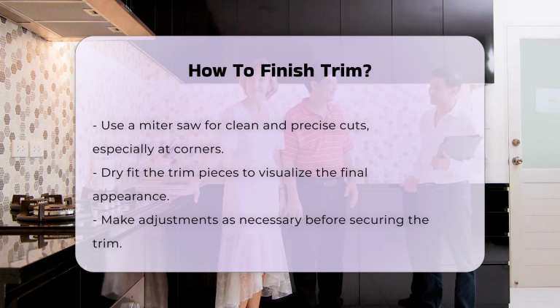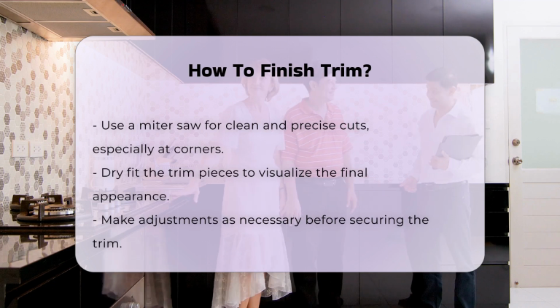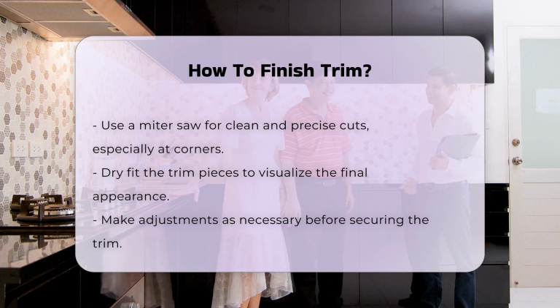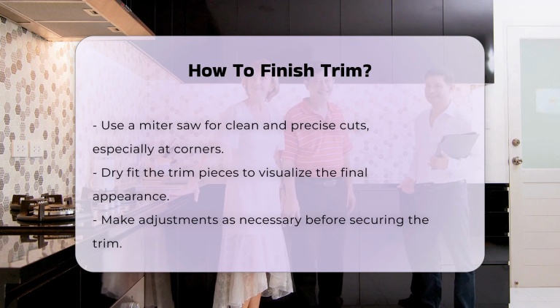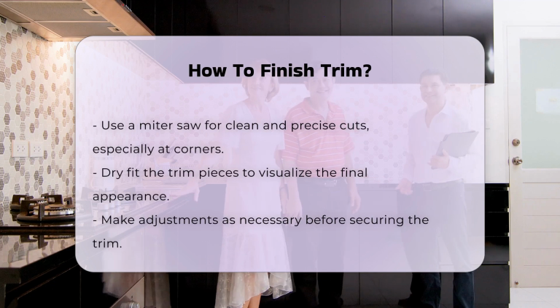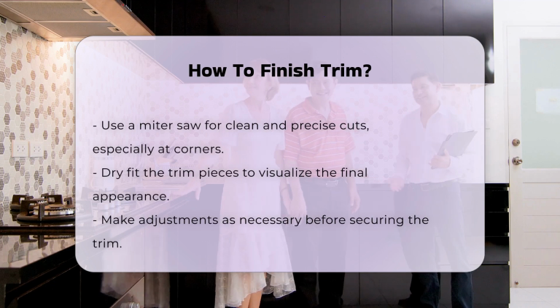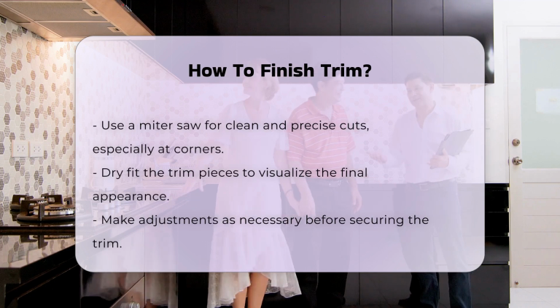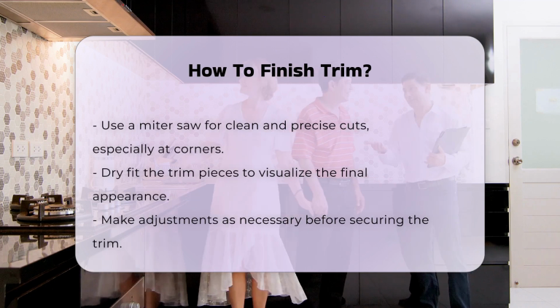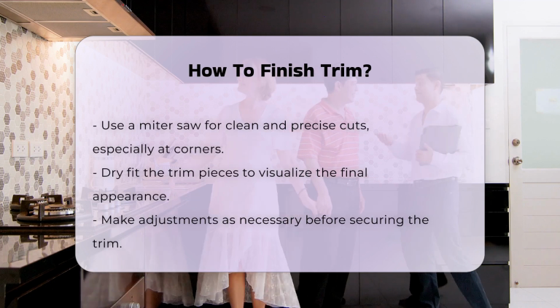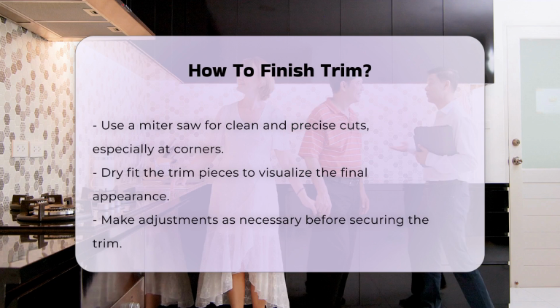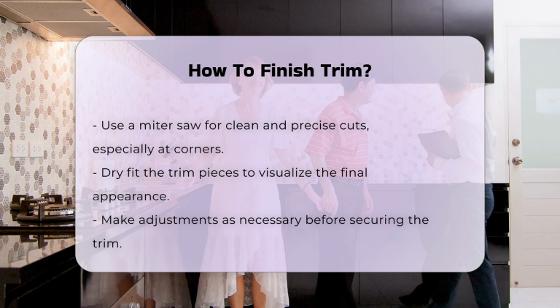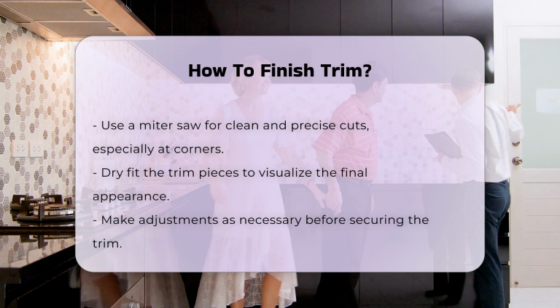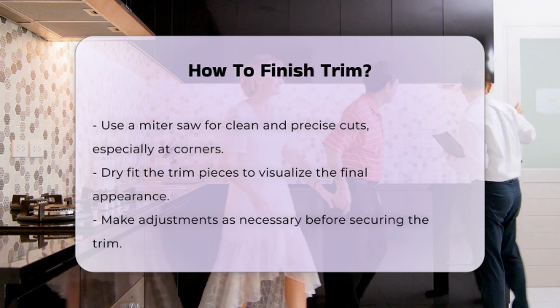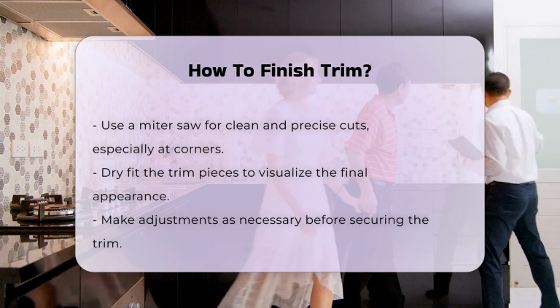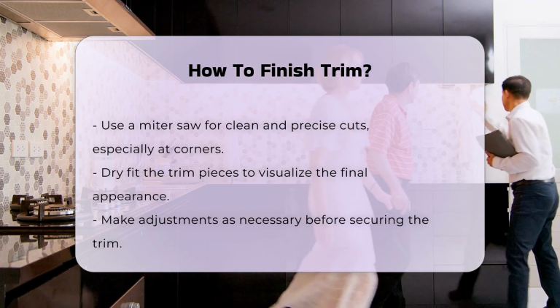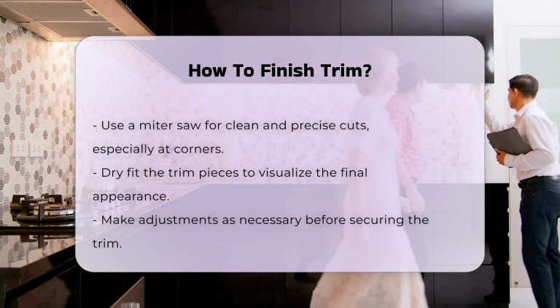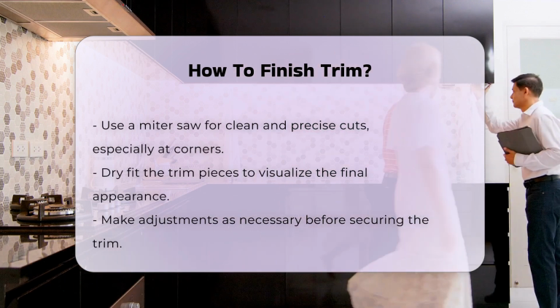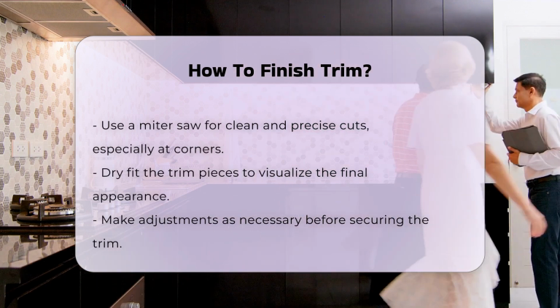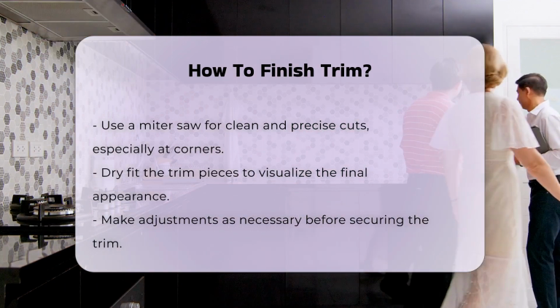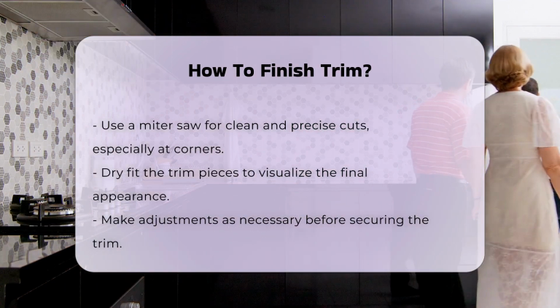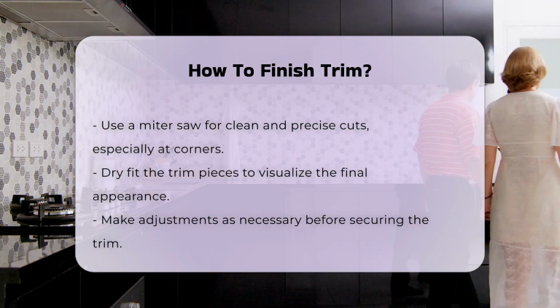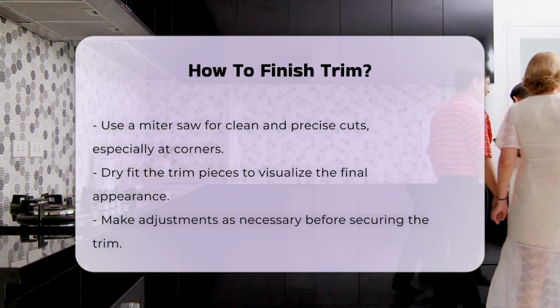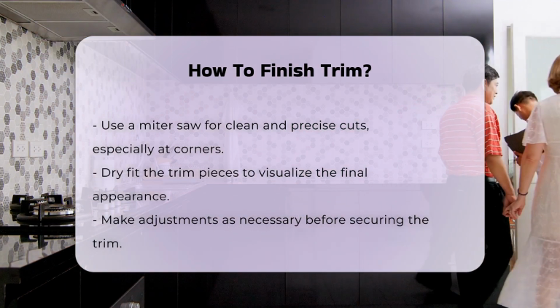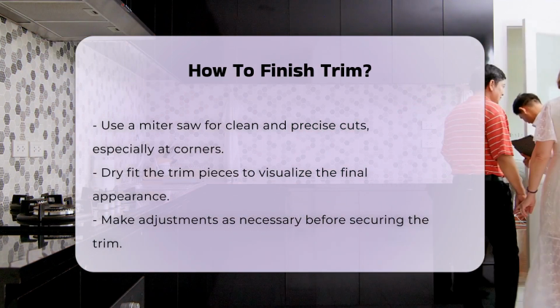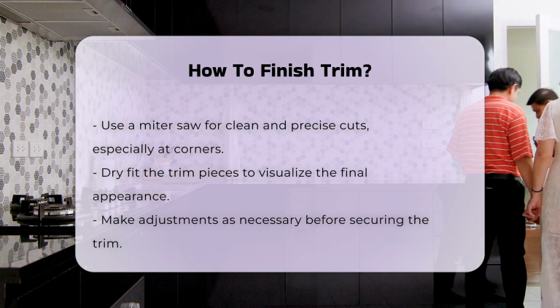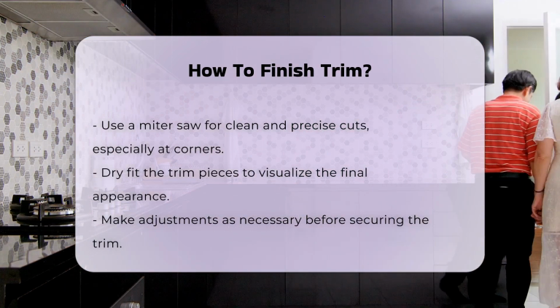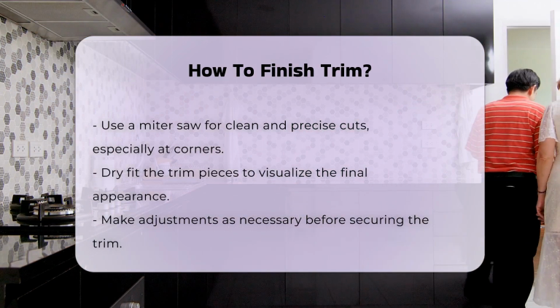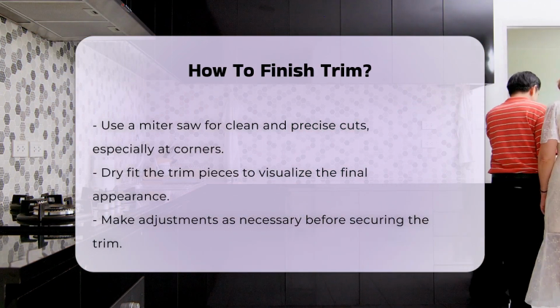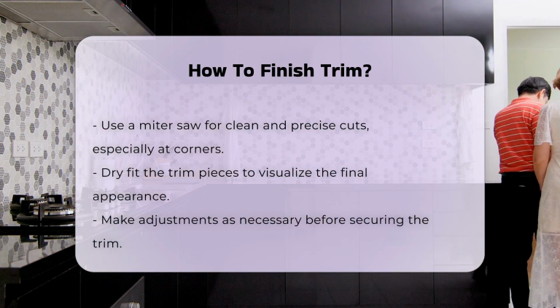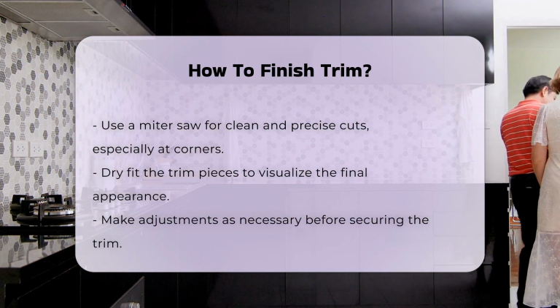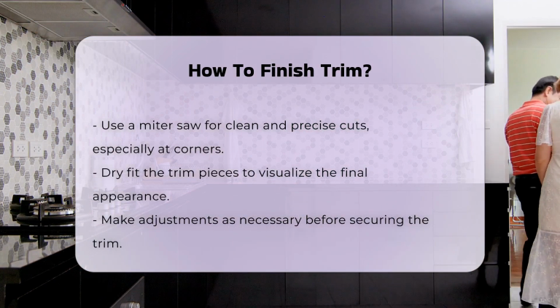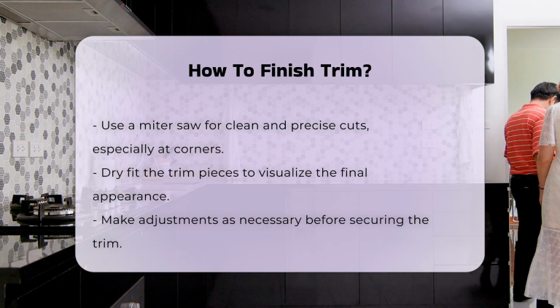Once satisfied with the fit, secure the trim using a nail gun. This tool ensures a strong hold and reduces the risk of splitting the wood.